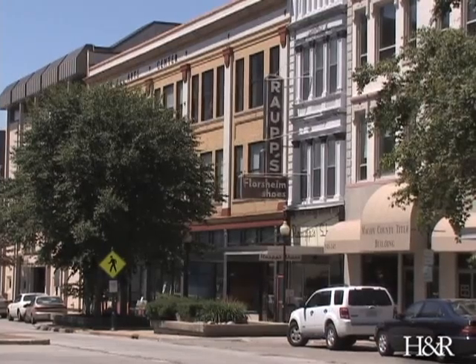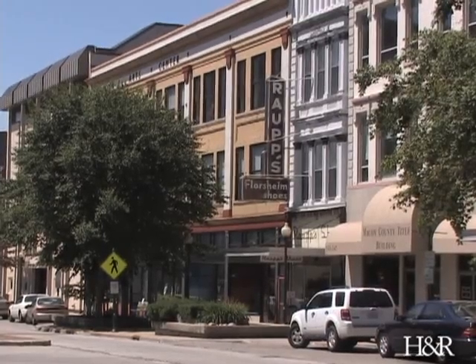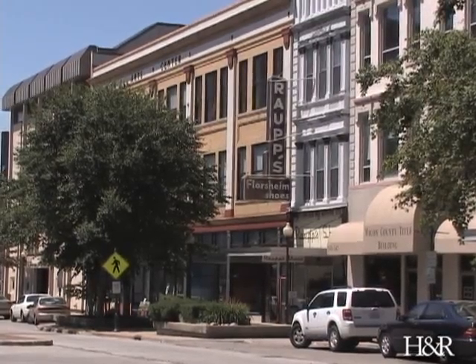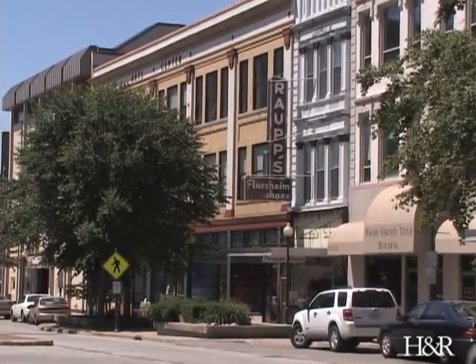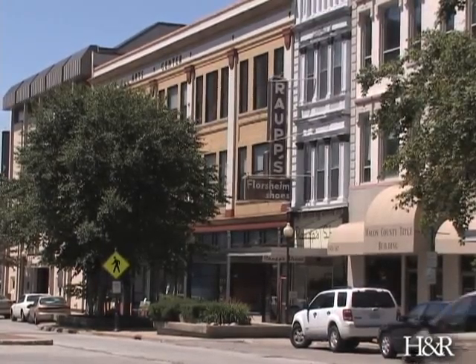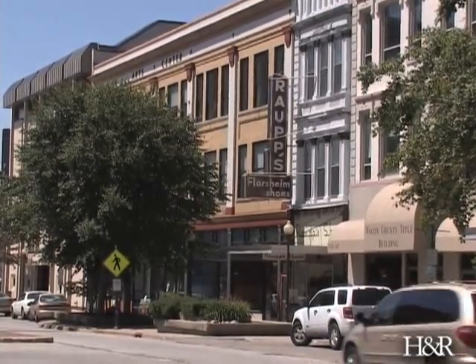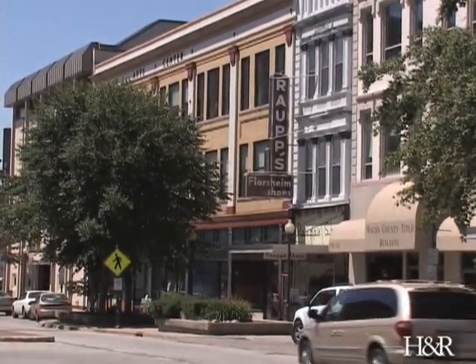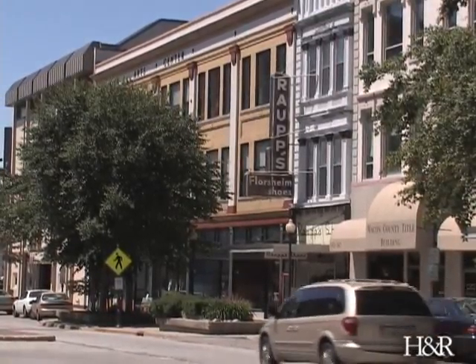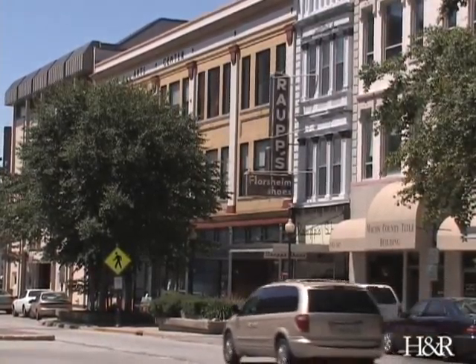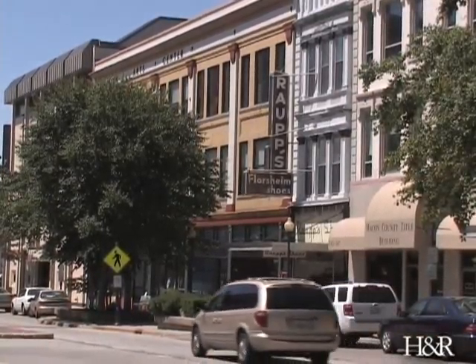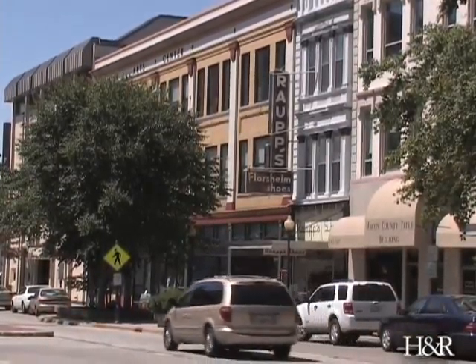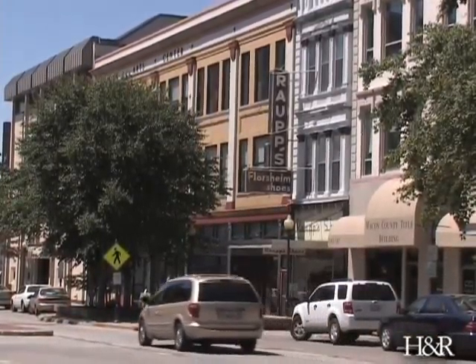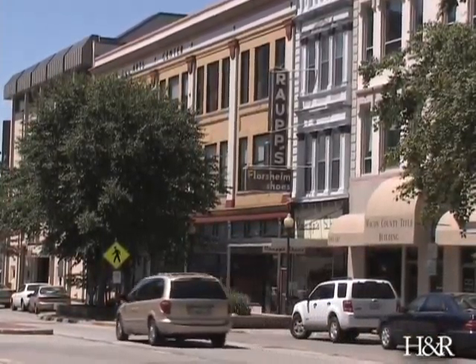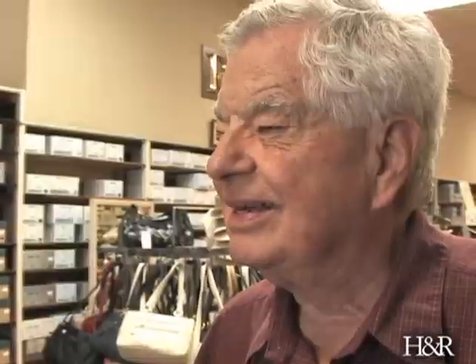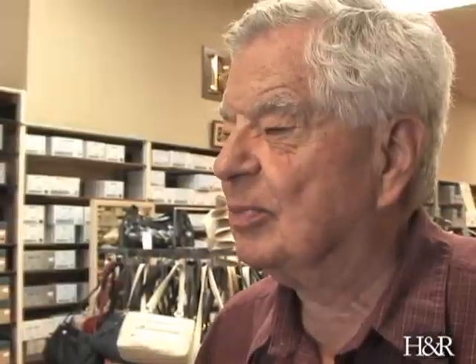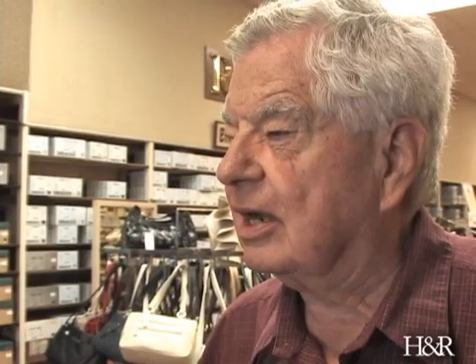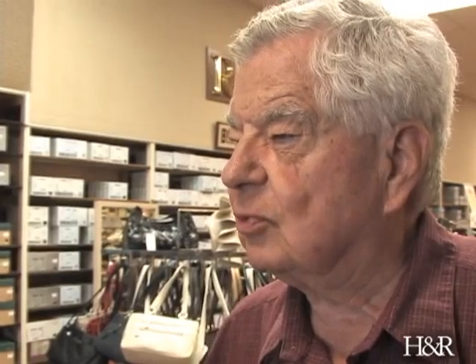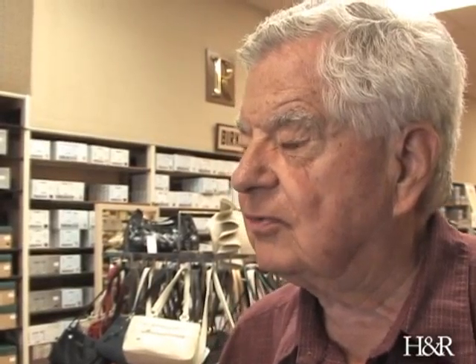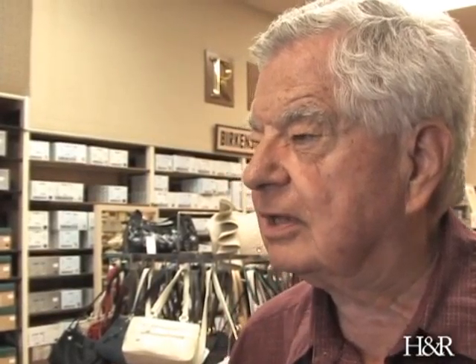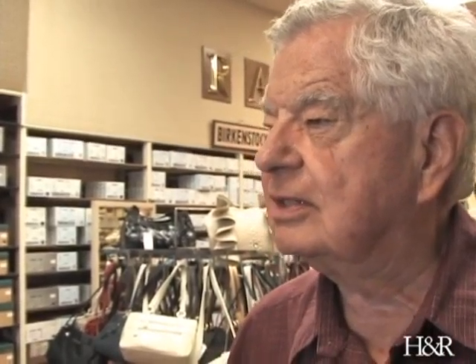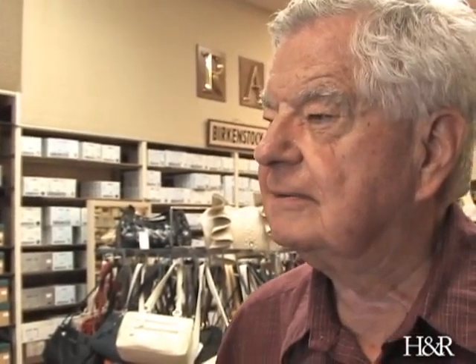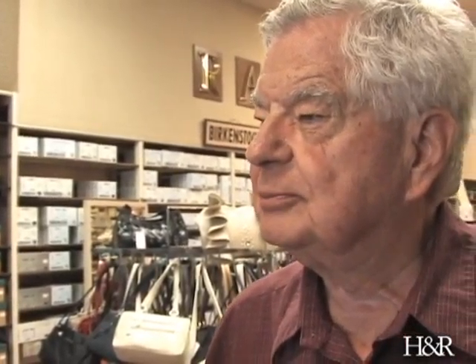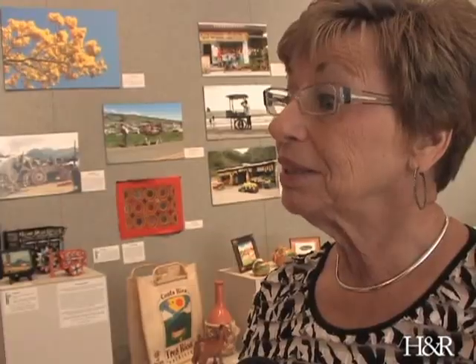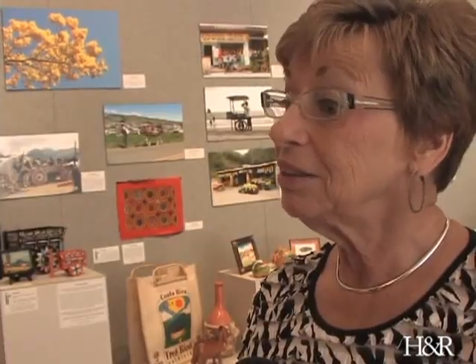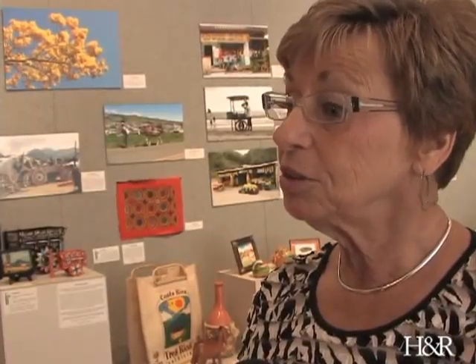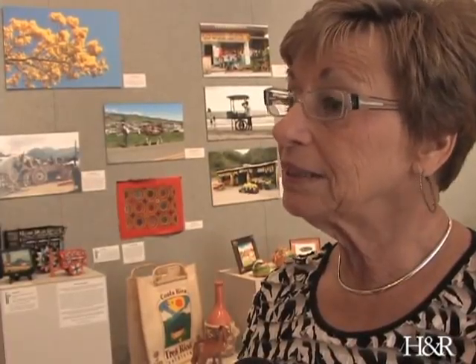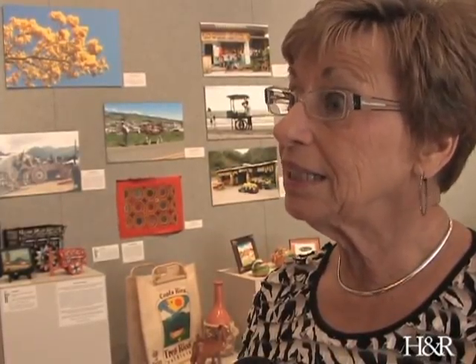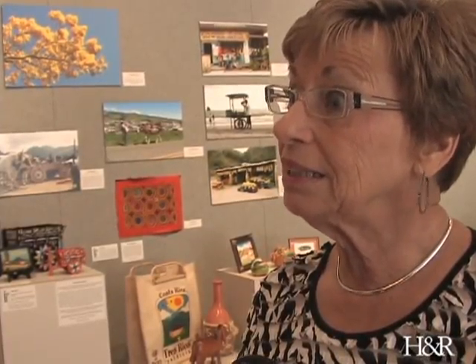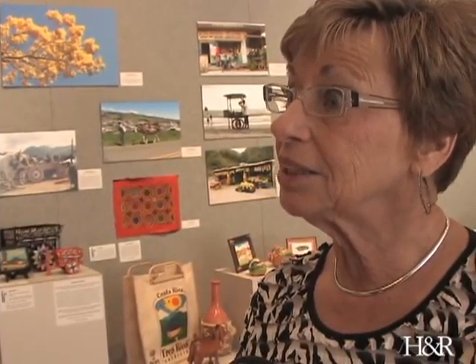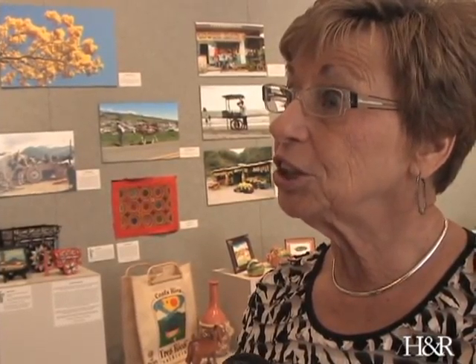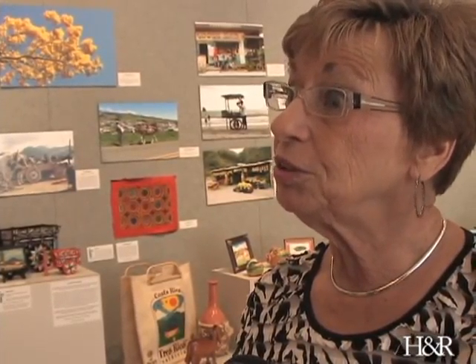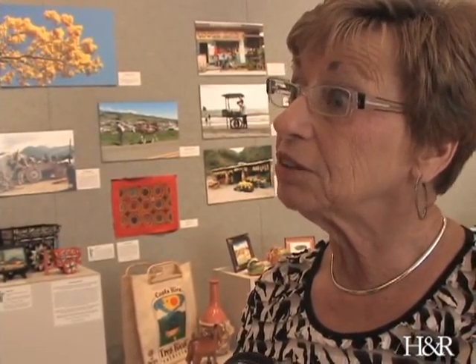Well, the construction is not going to help business any. It would be nice when it's finished. I think there's some exciting things that they're going to do downtown.